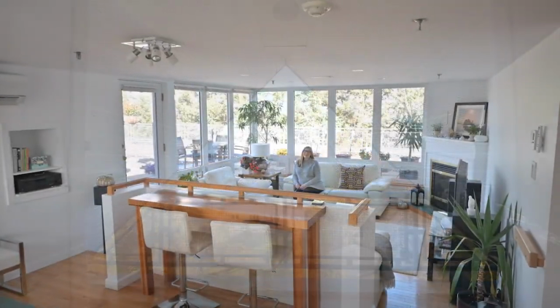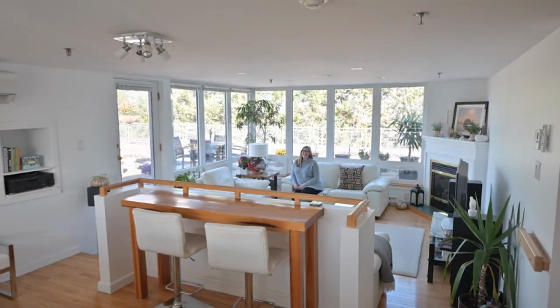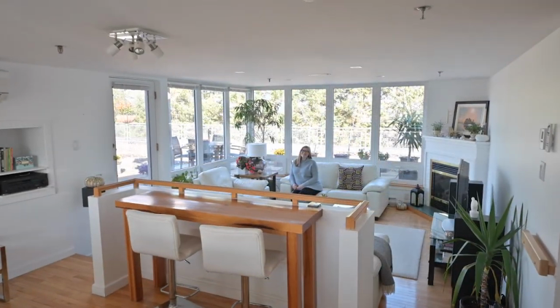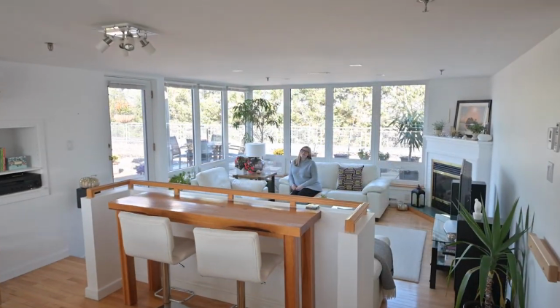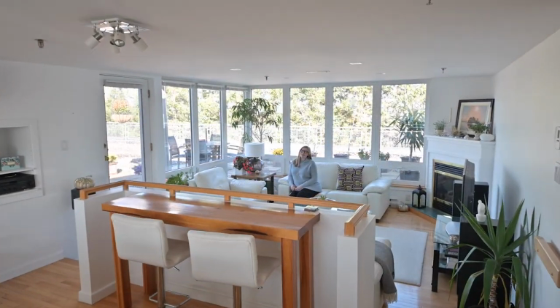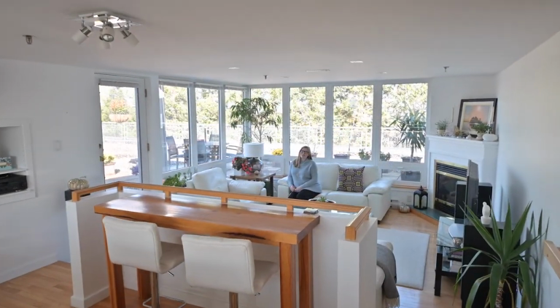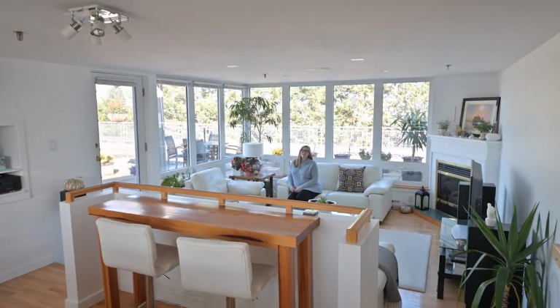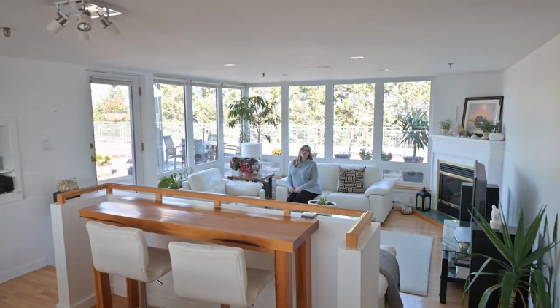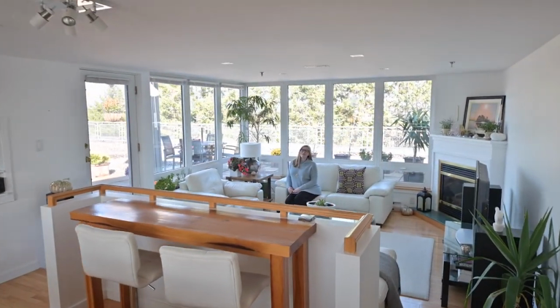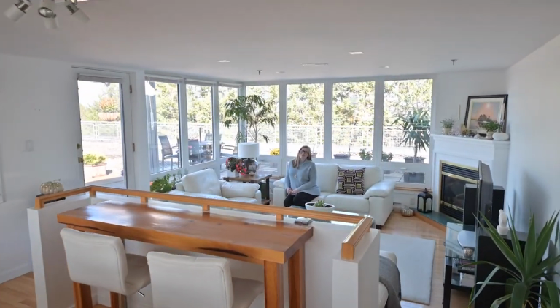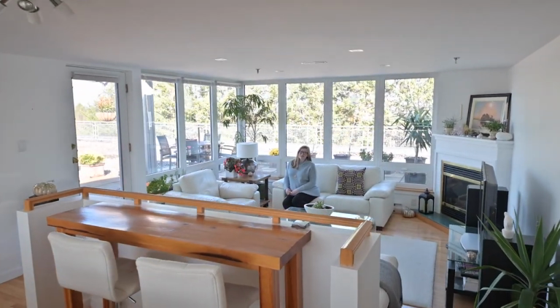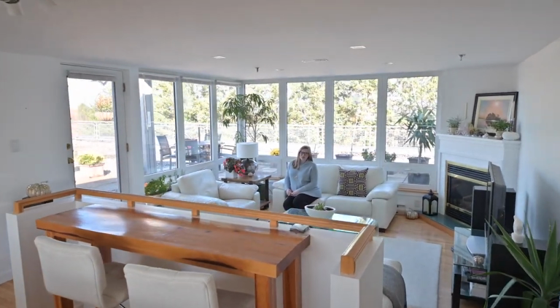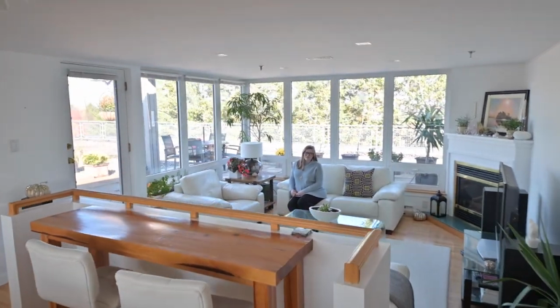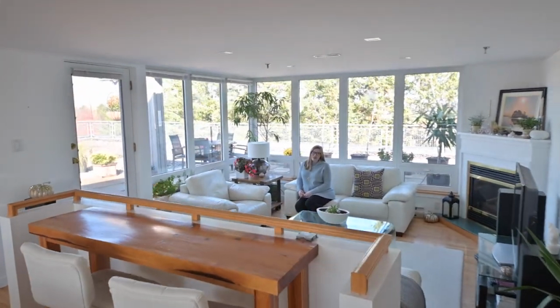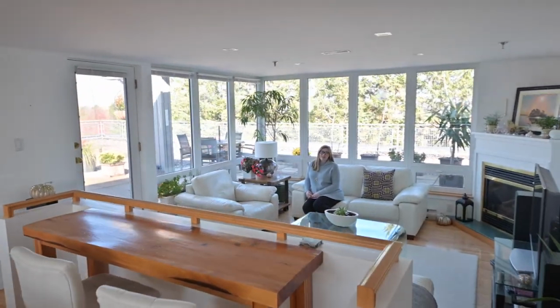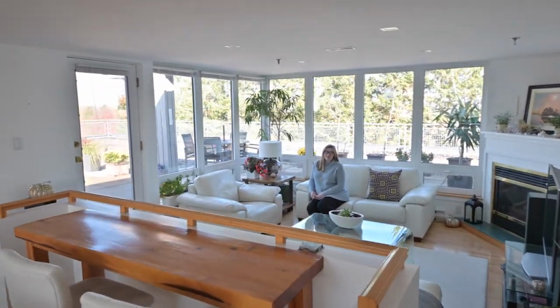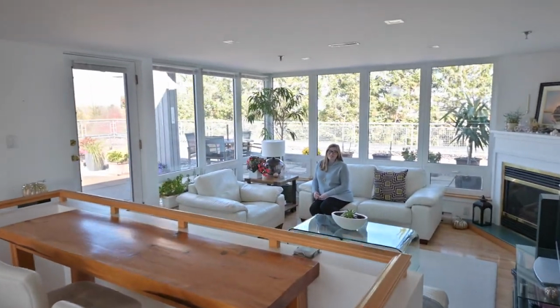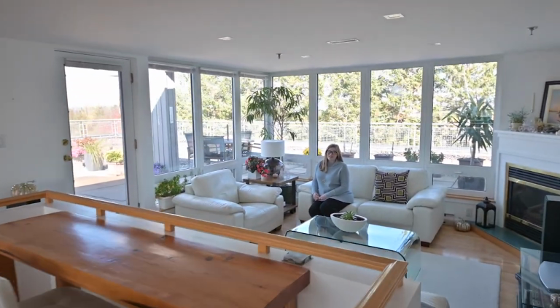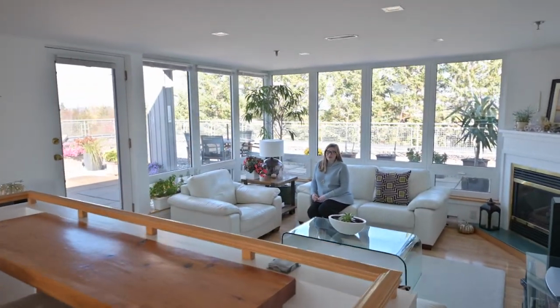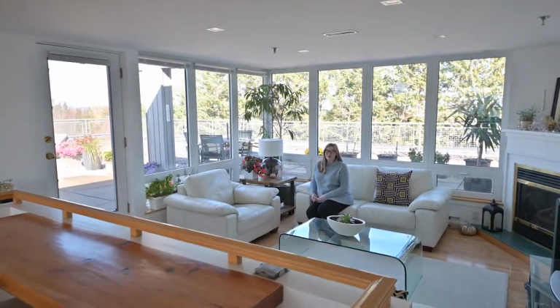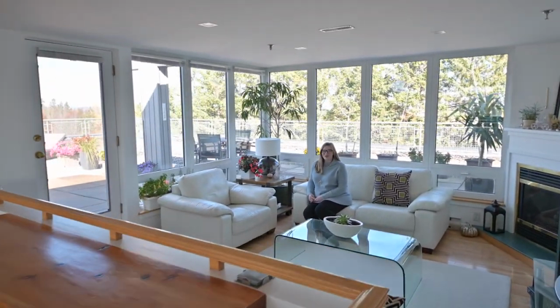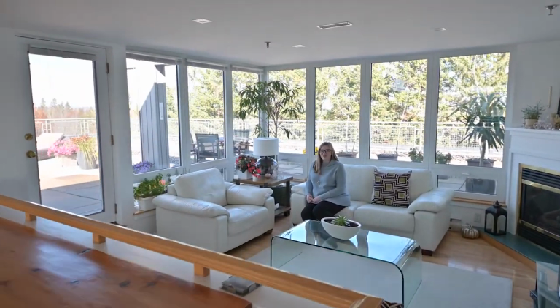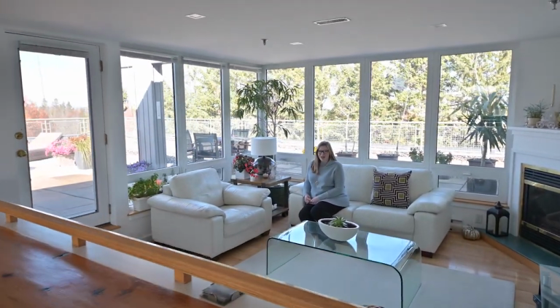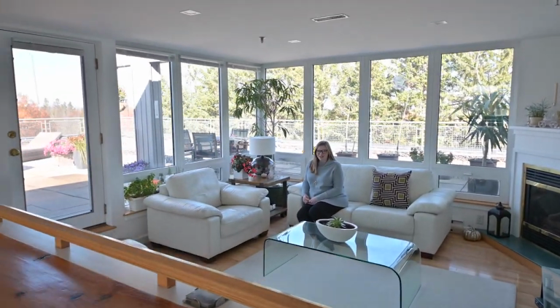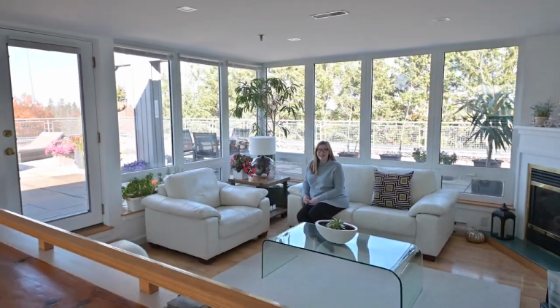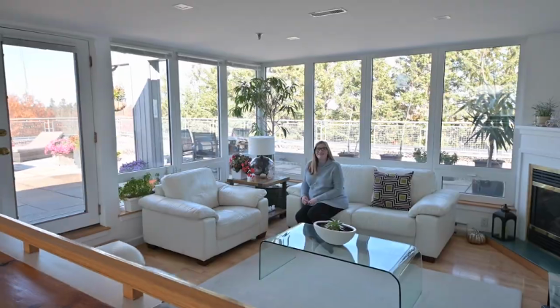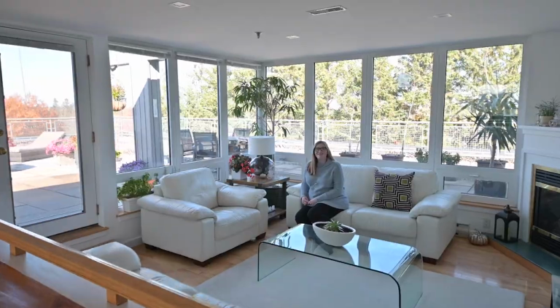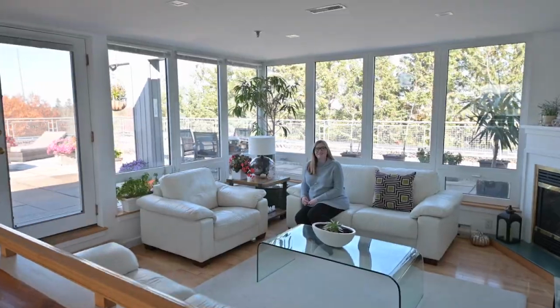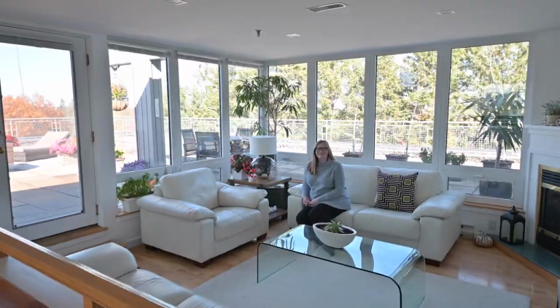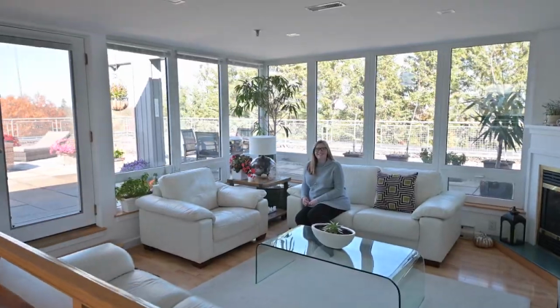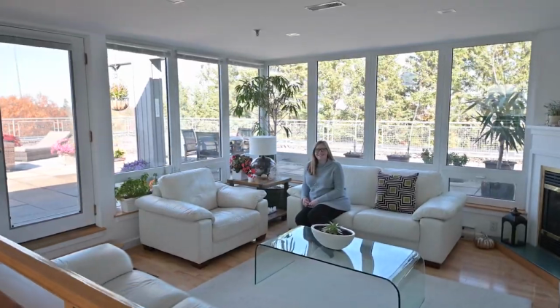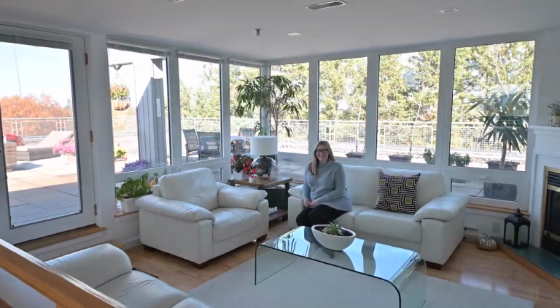For more information on 500 Venus Court, Unit 400, visit realtor.ca.